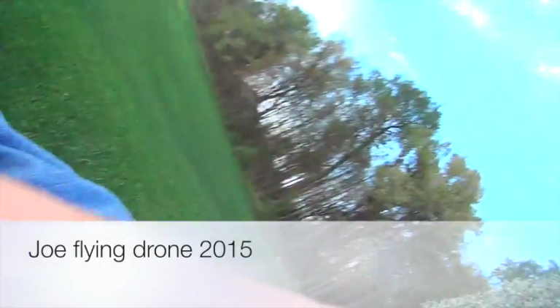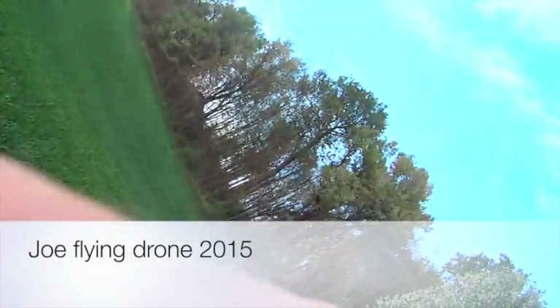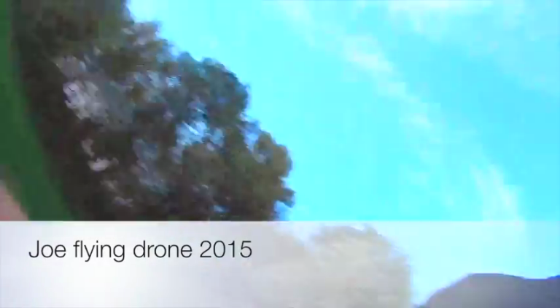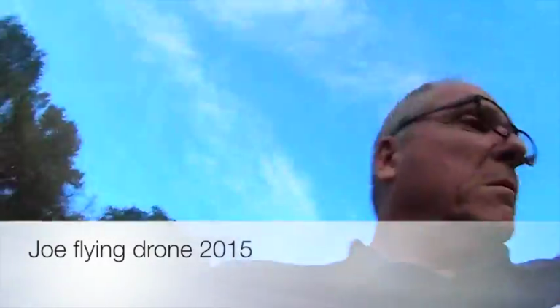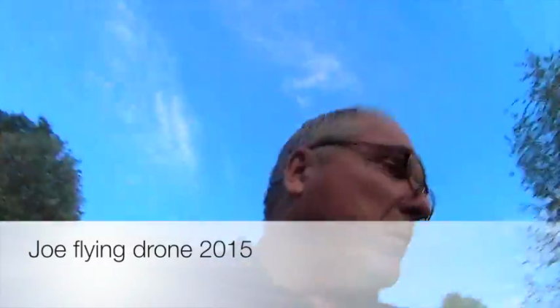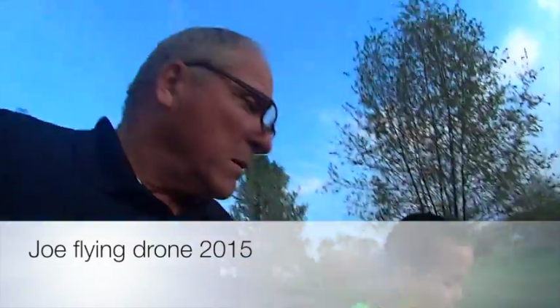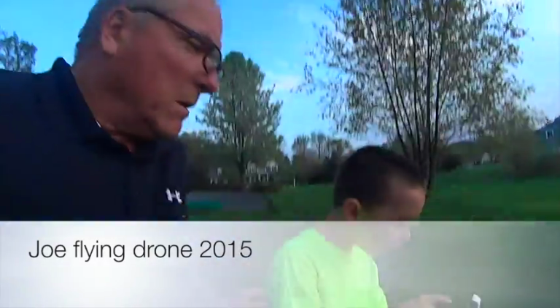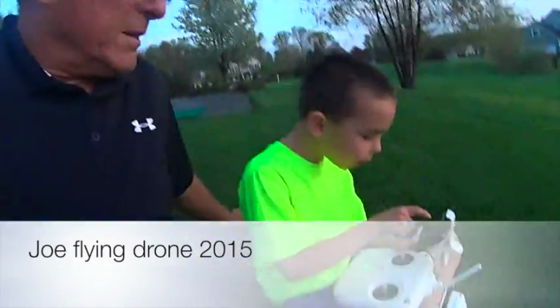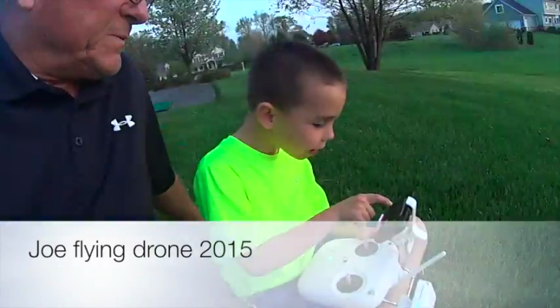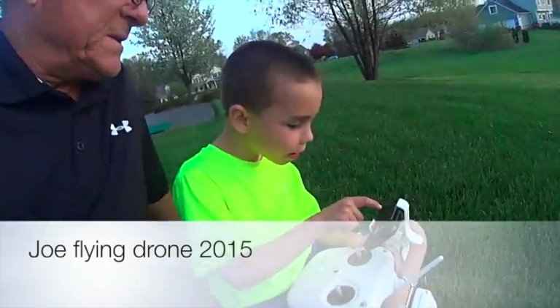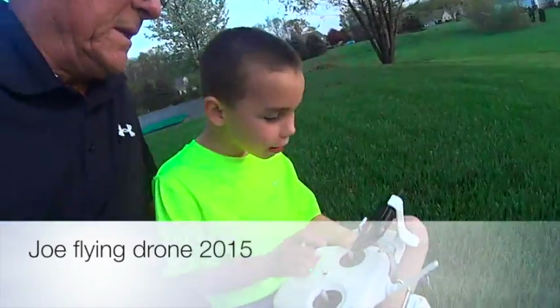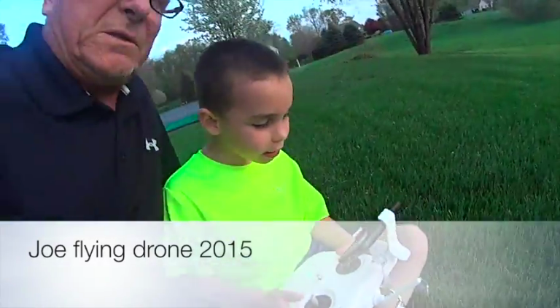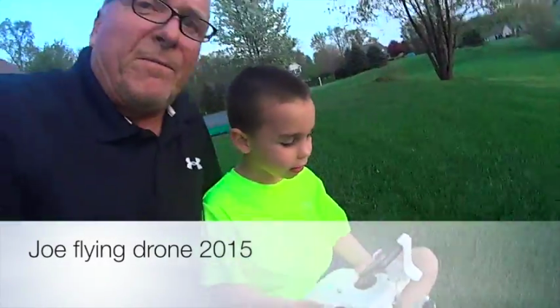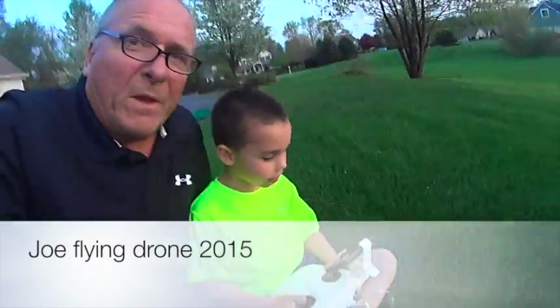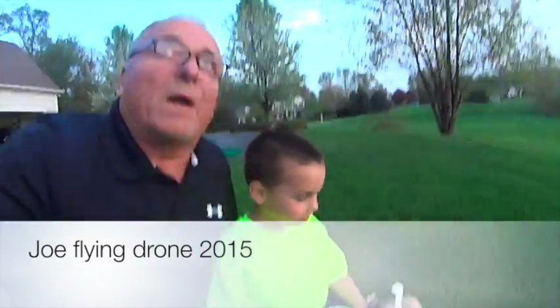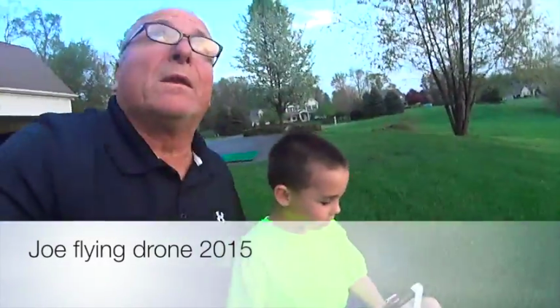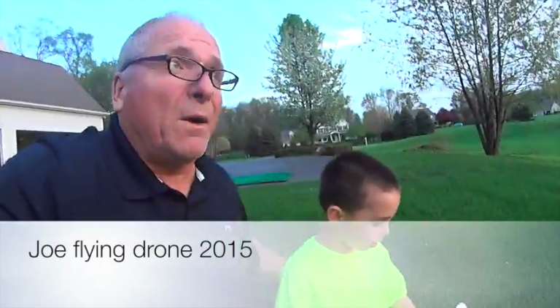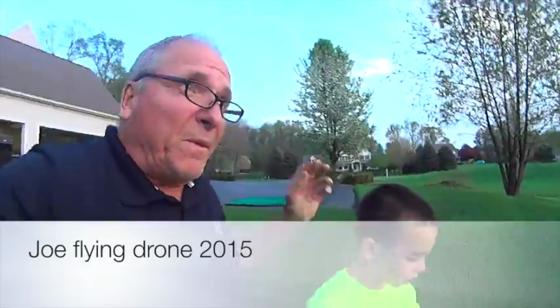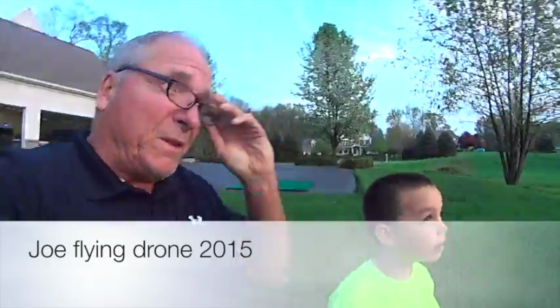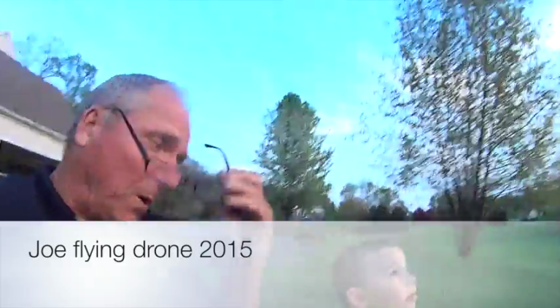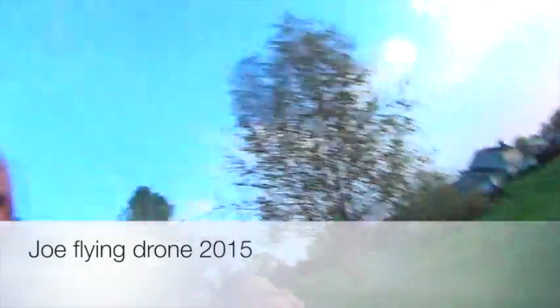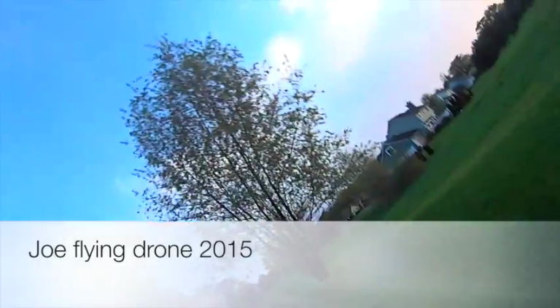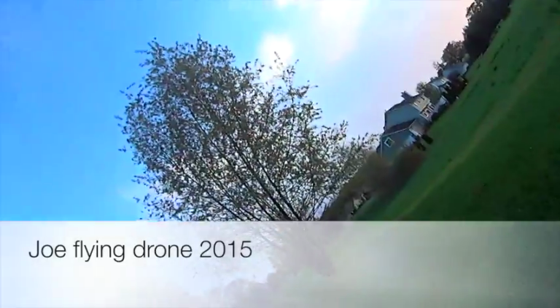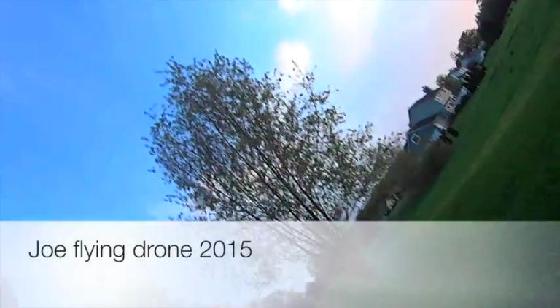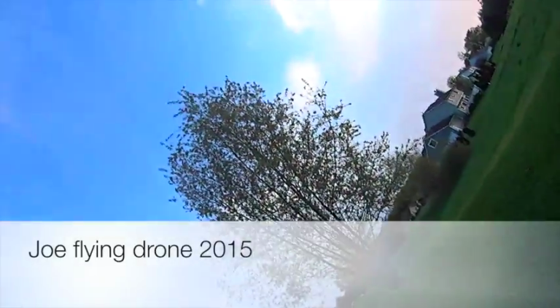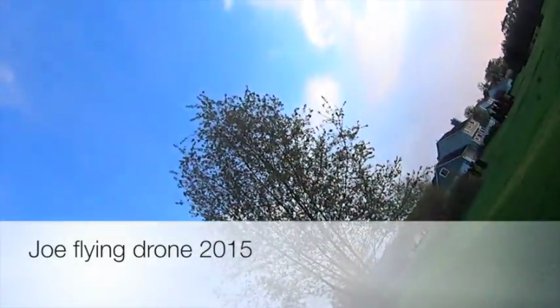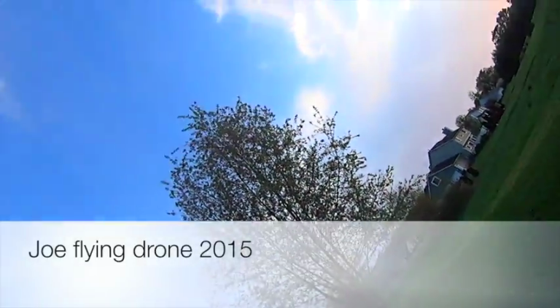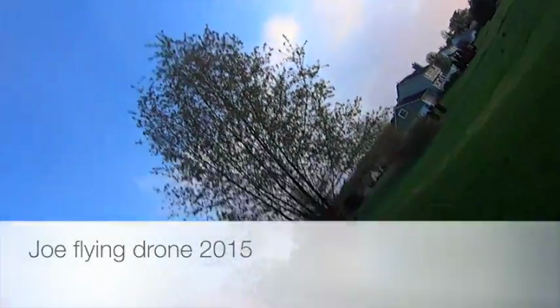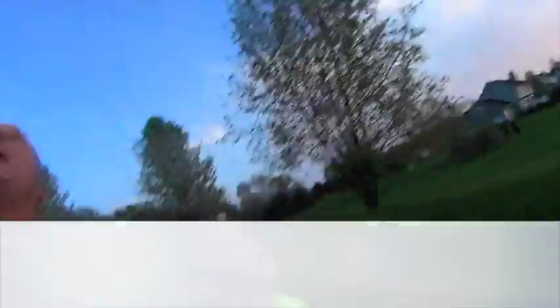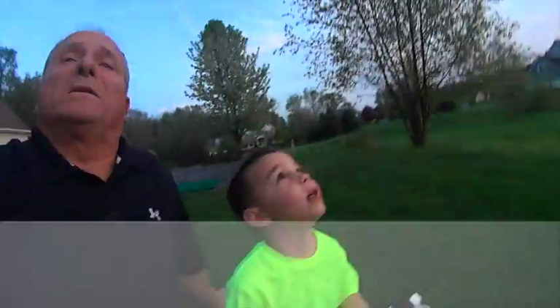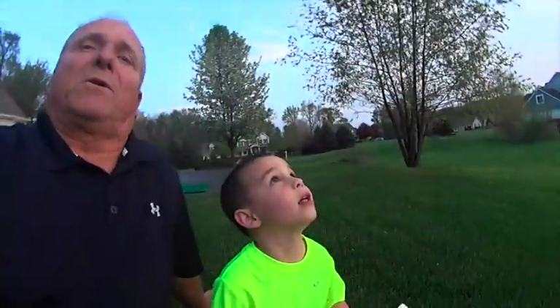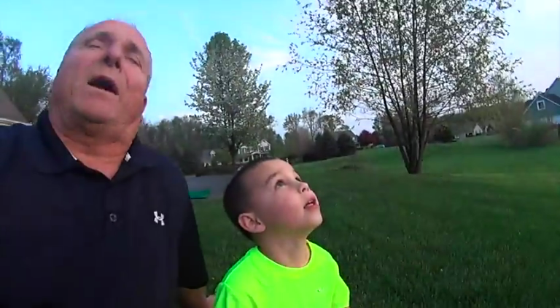Oh, it can see. That's what it sees. Now we want it to go up higher. Which one do you push? Is it going higher?